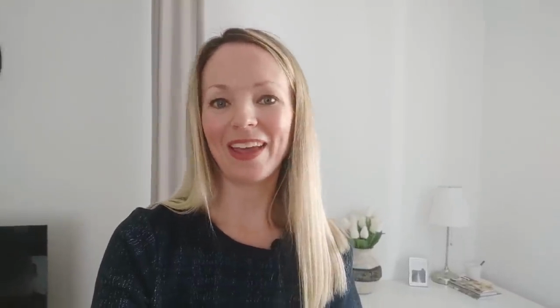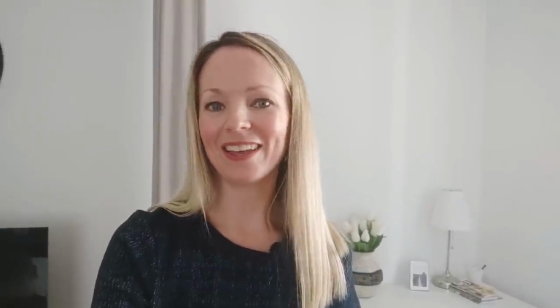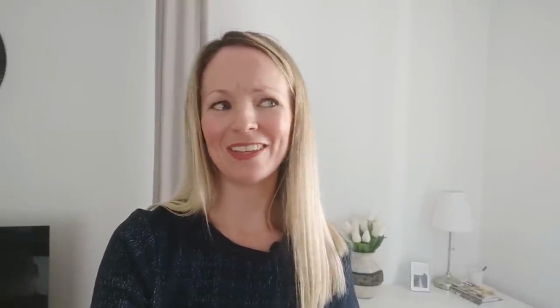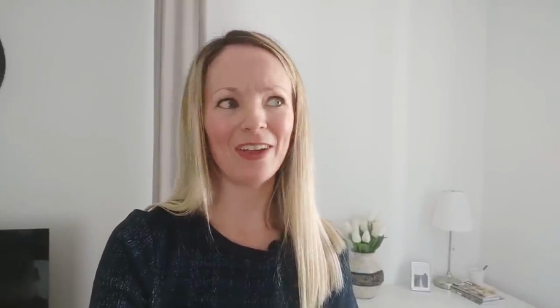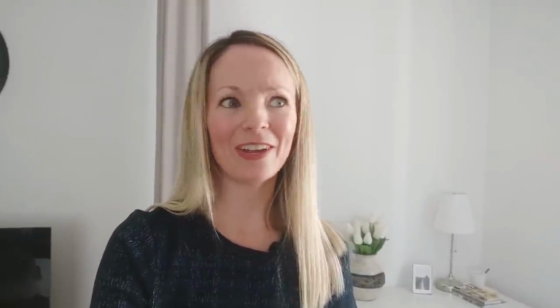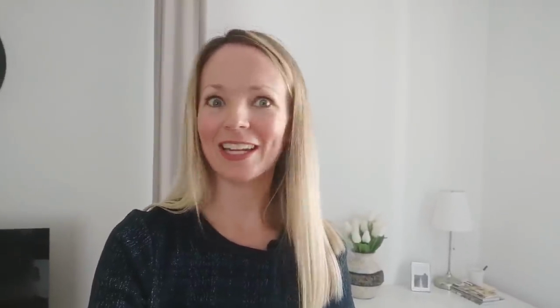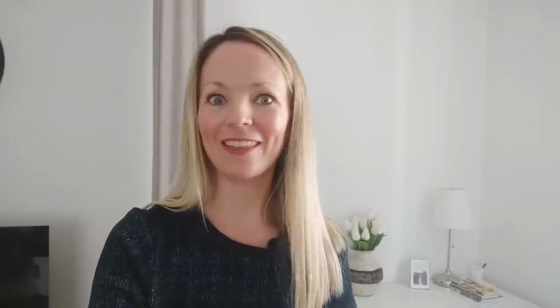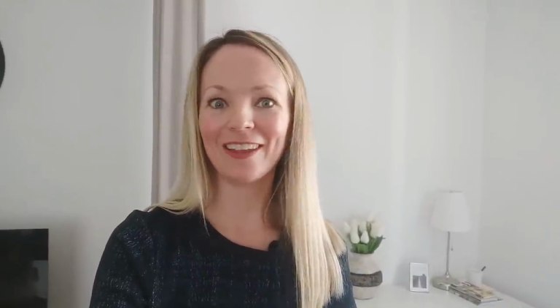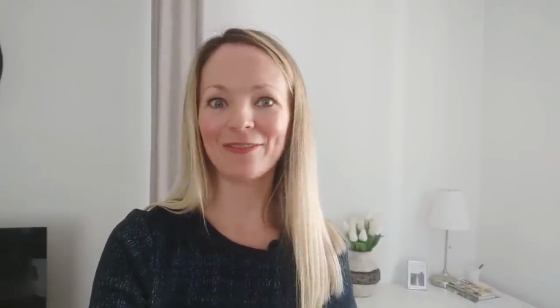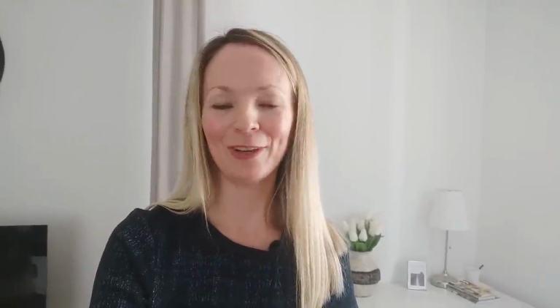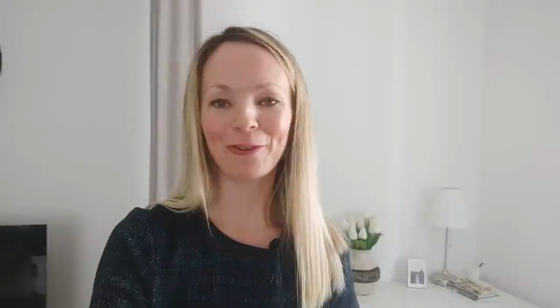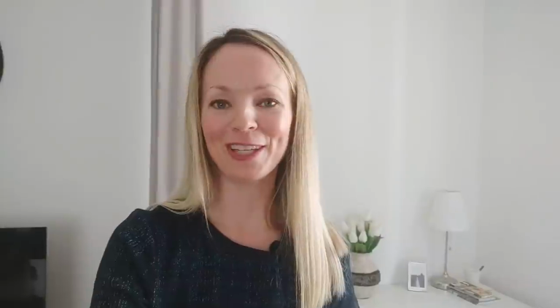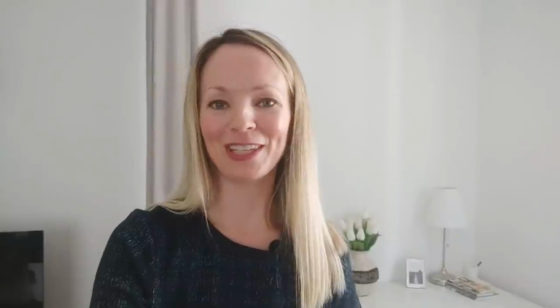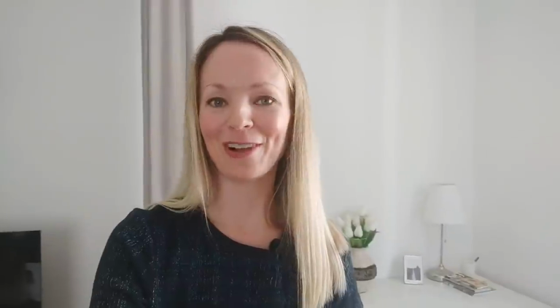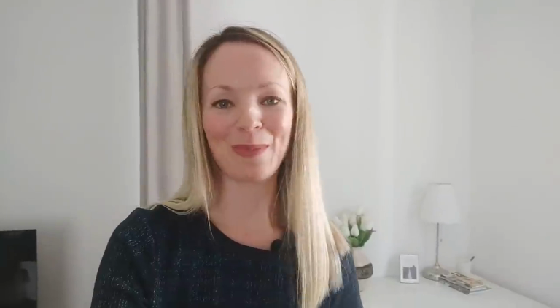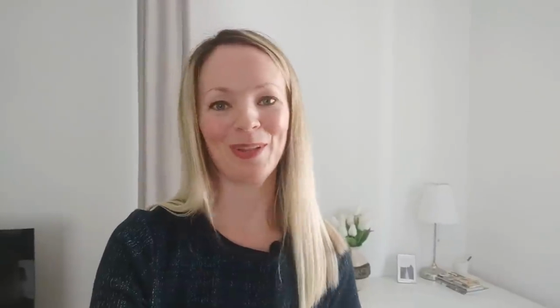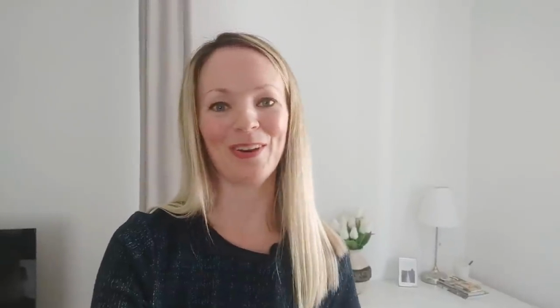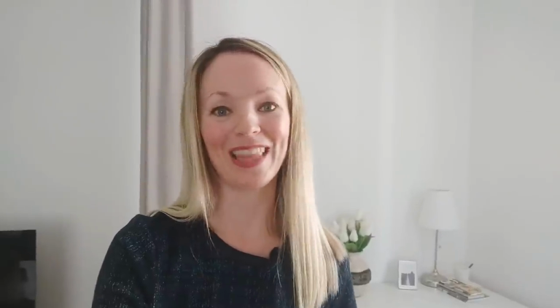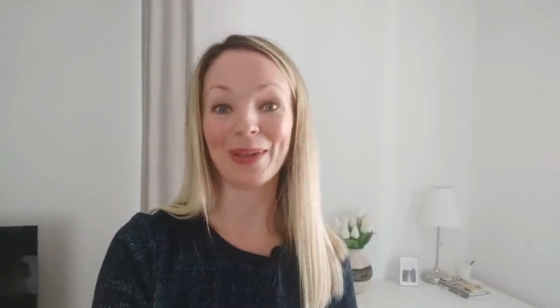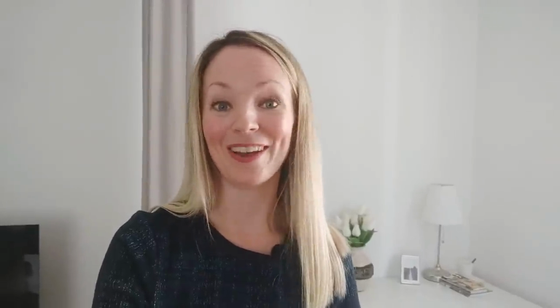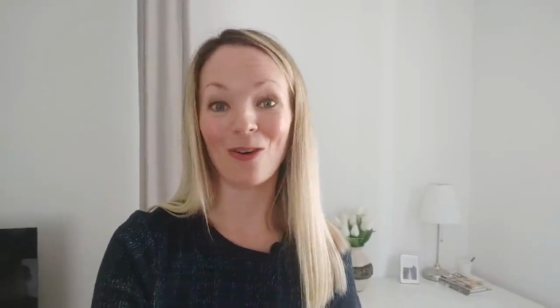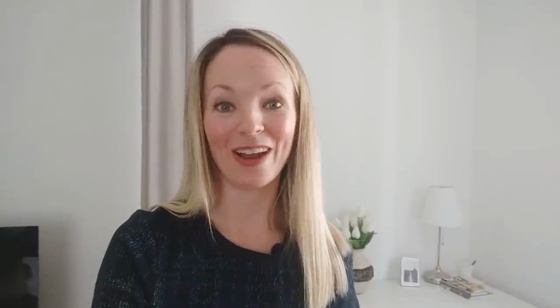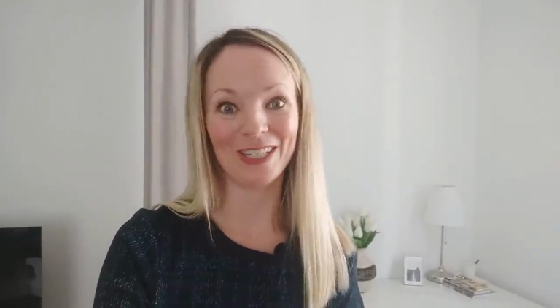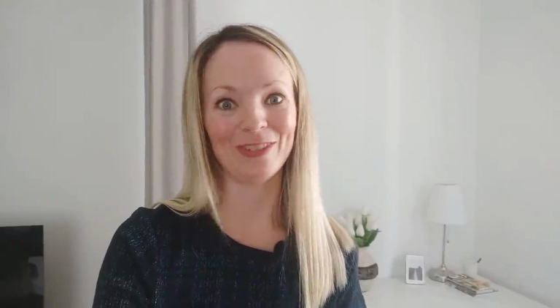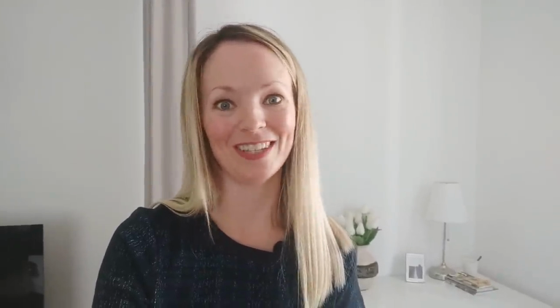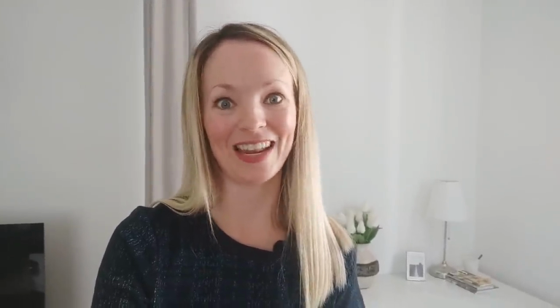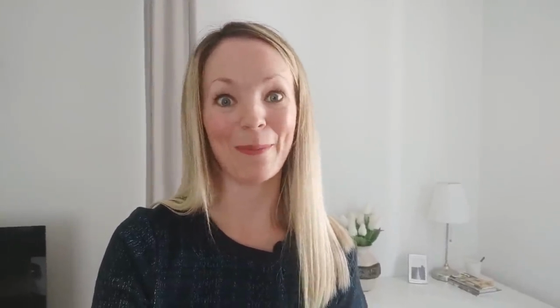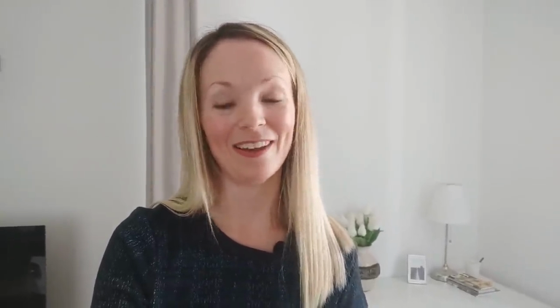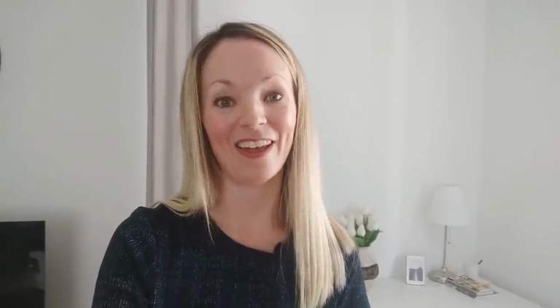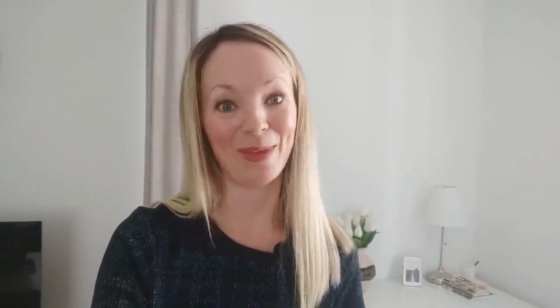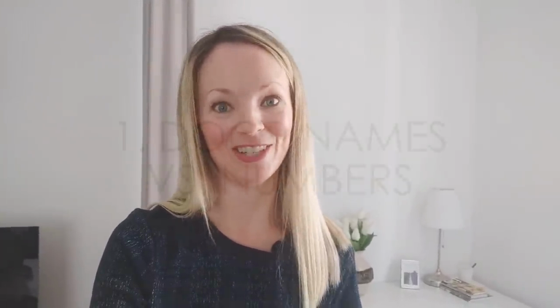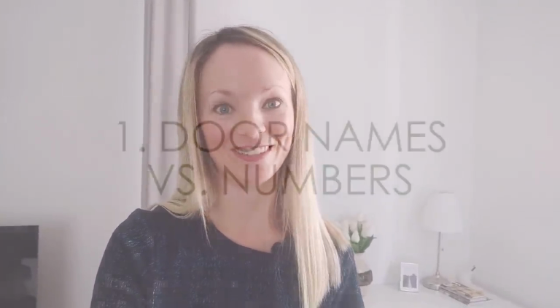And if I forget anything, feel free to leave a comment below and let me know any differences that I might not have mentioned.